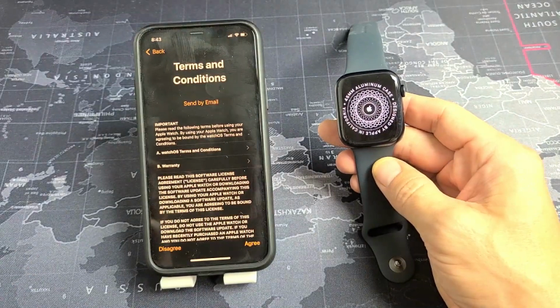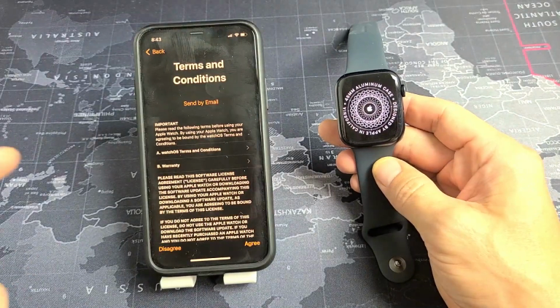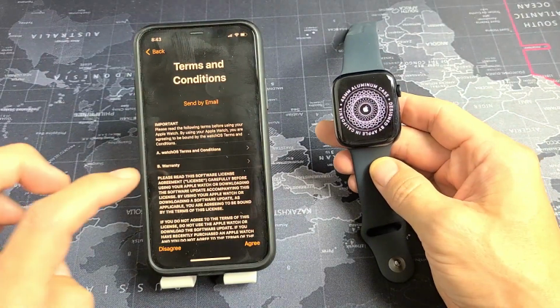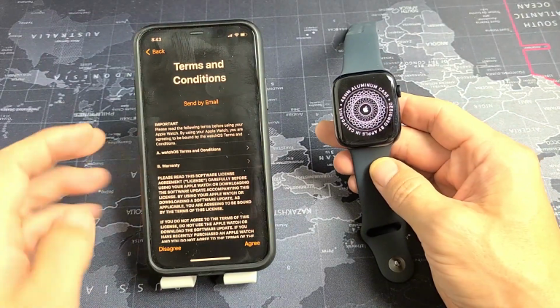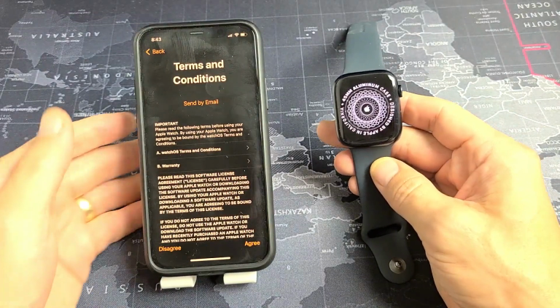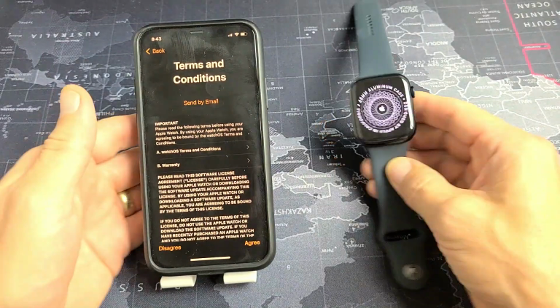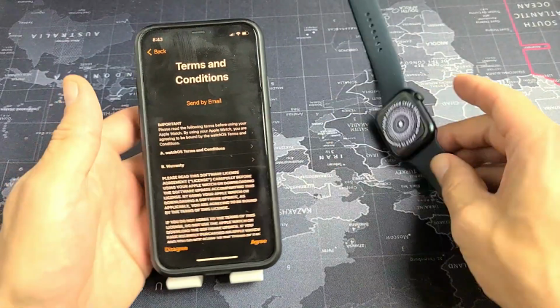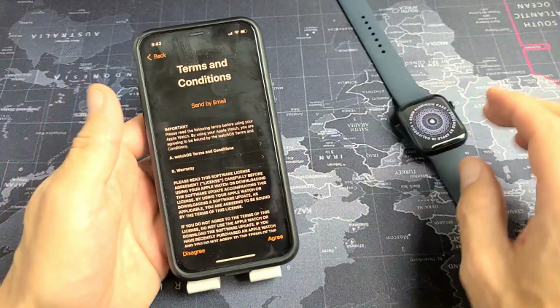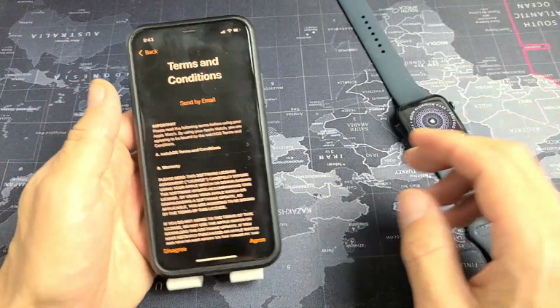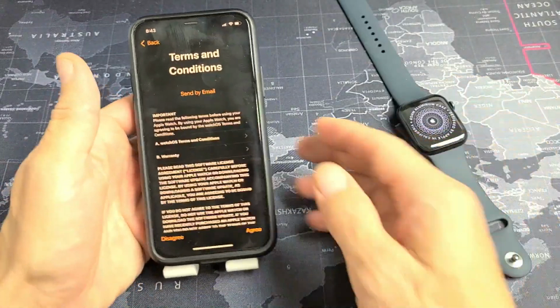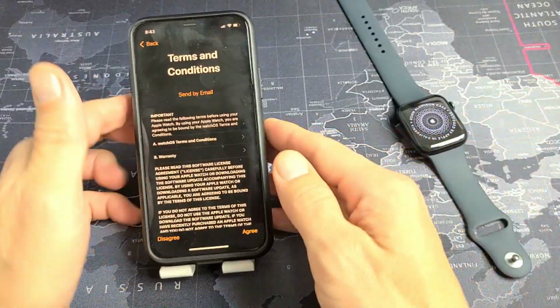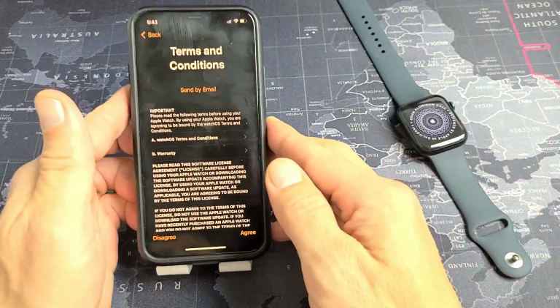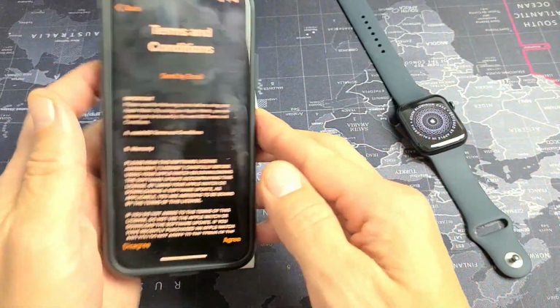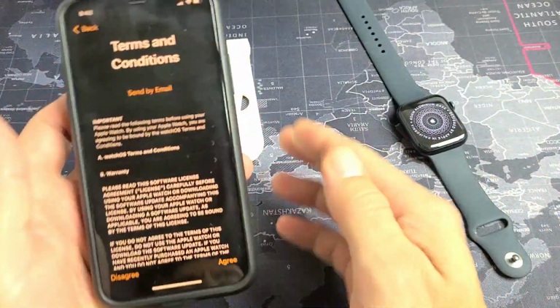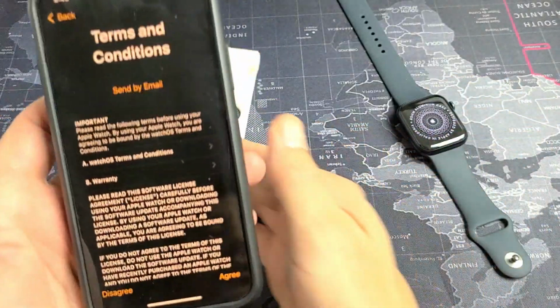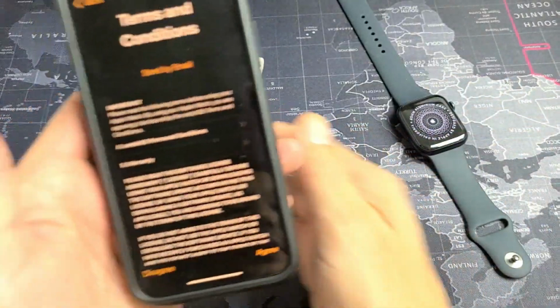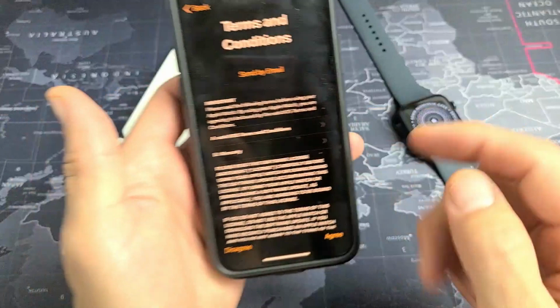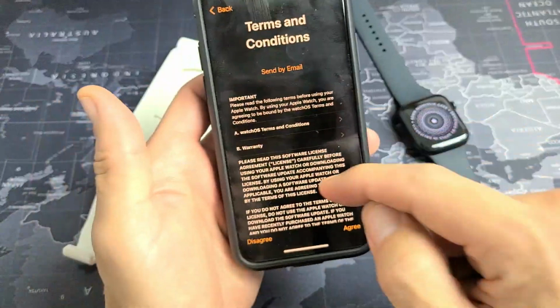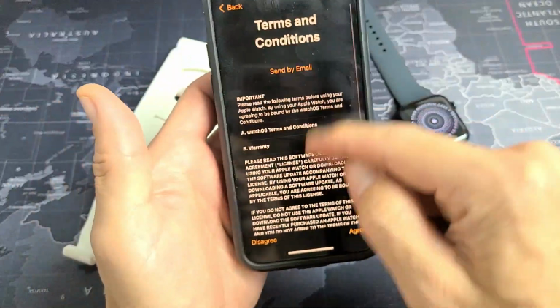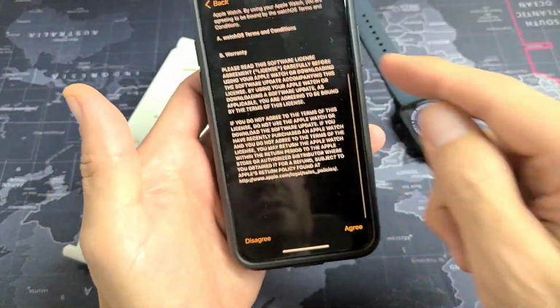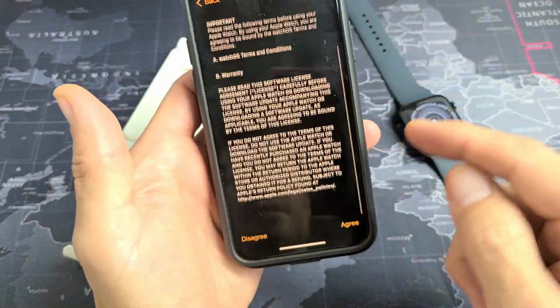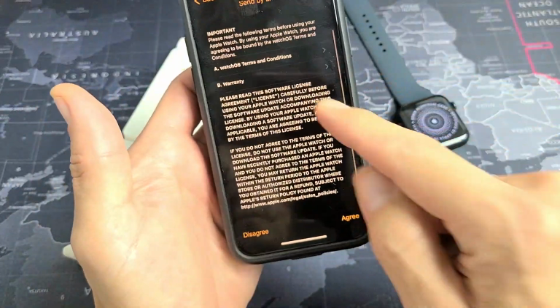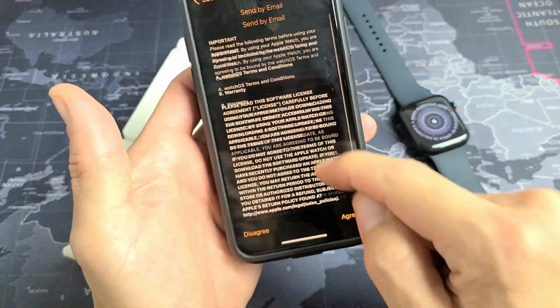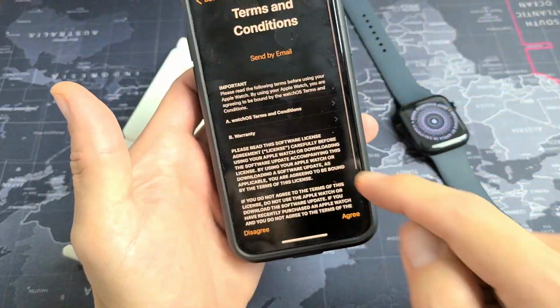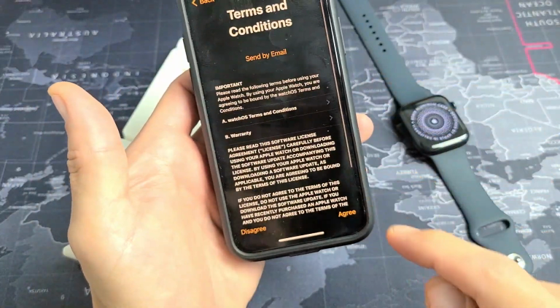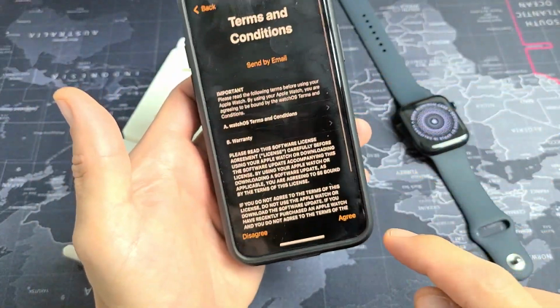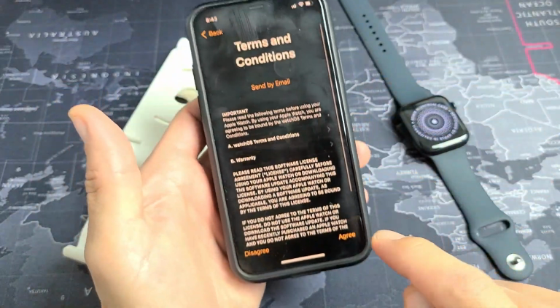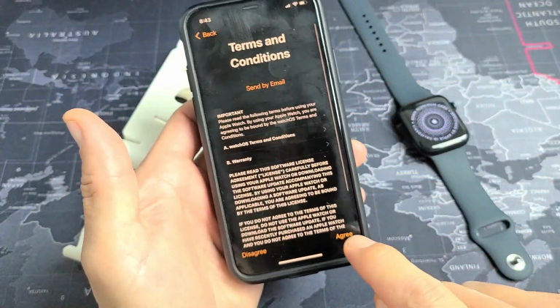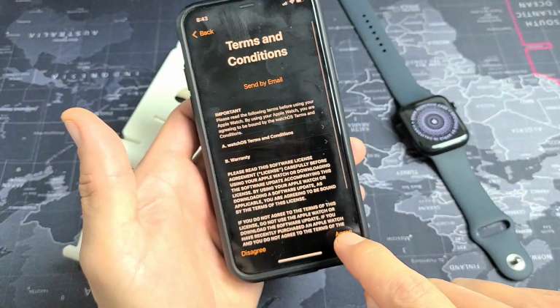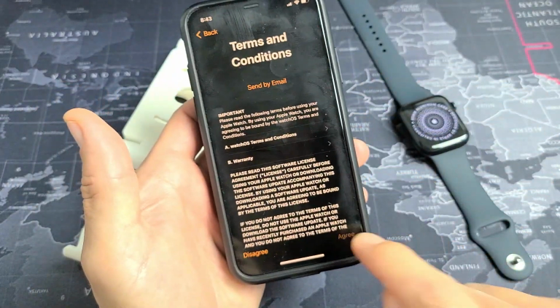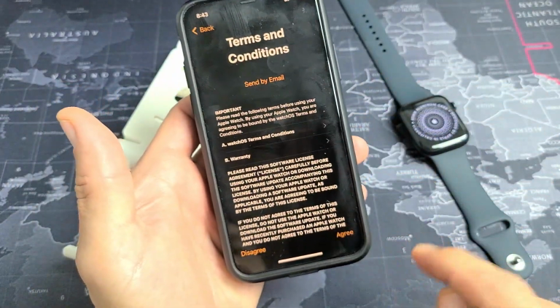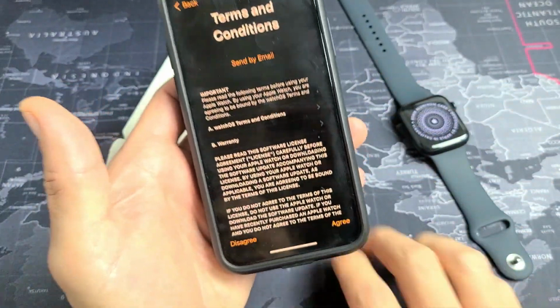Terms and Conditions here. You have to go ahead and agree to this to proceed, so I'm going to tap on Agree.